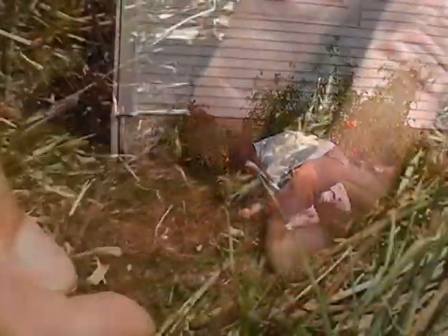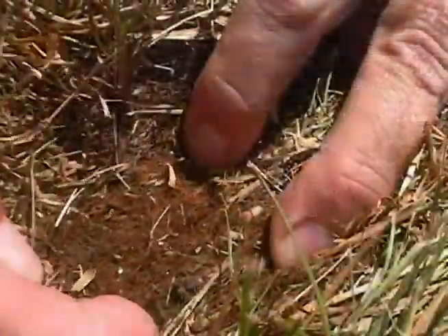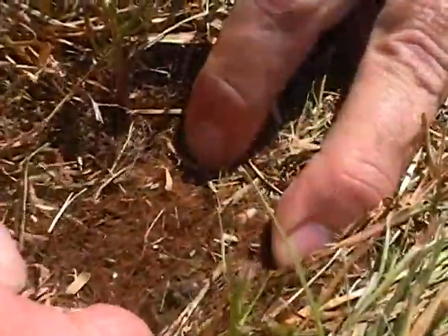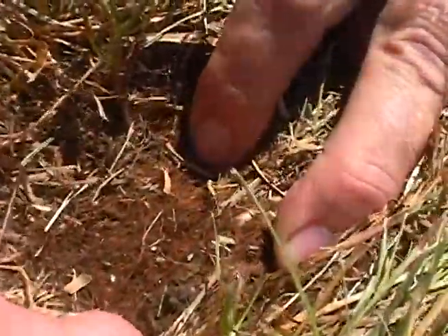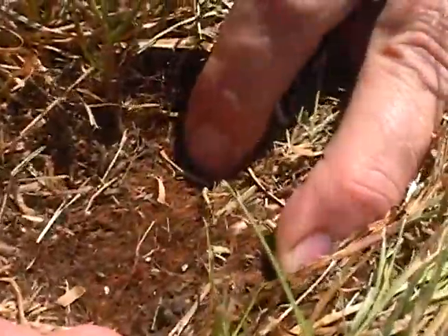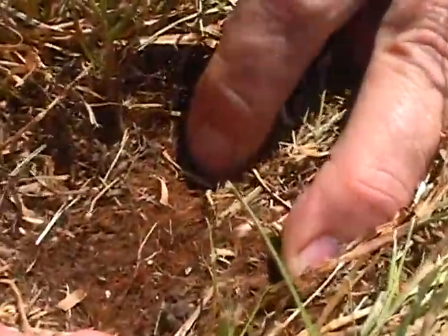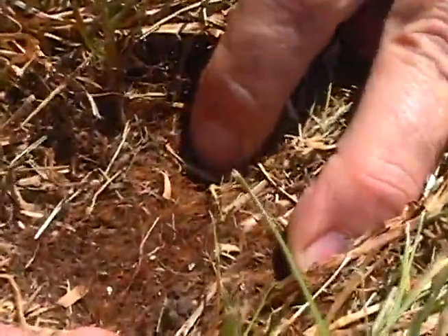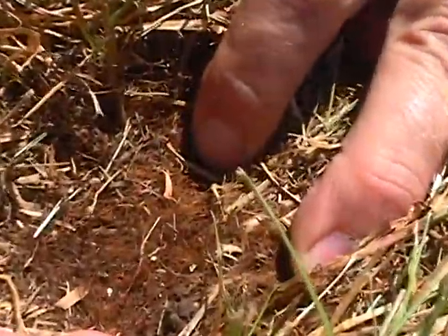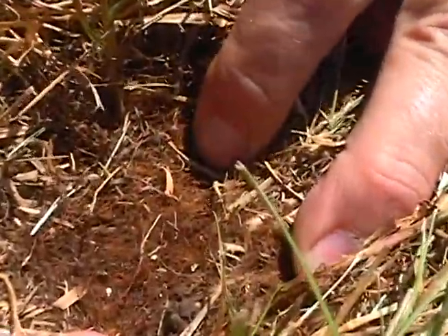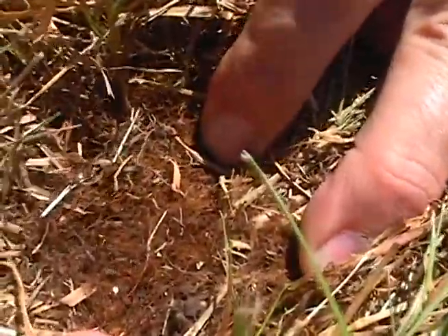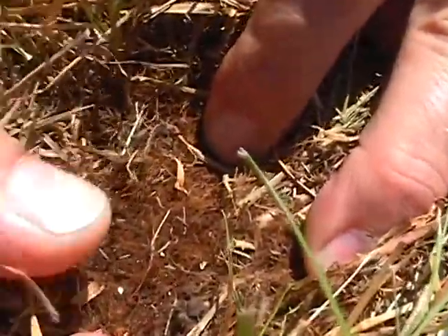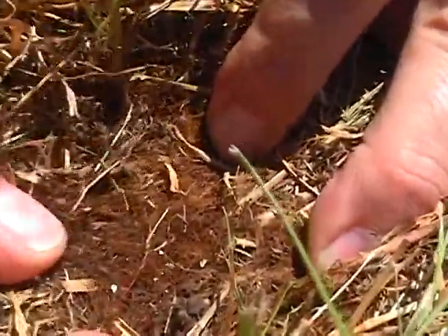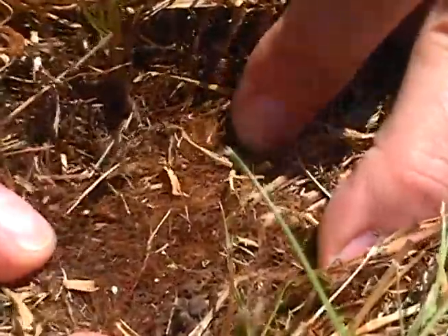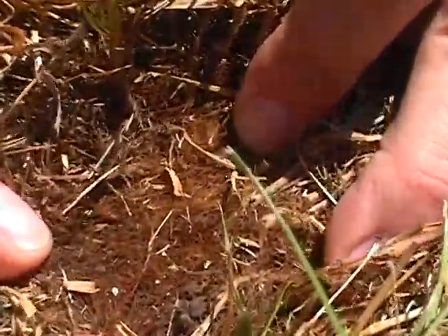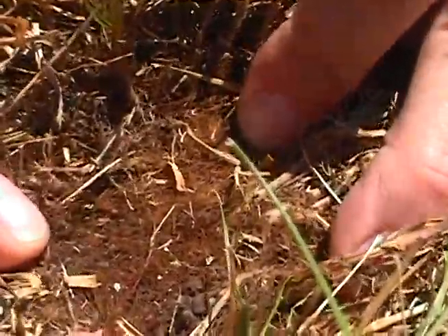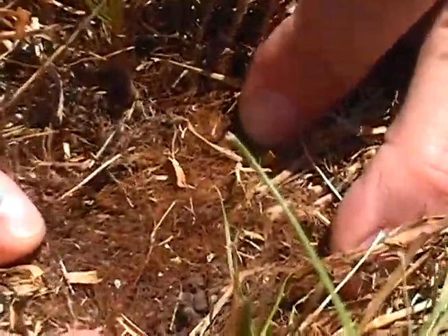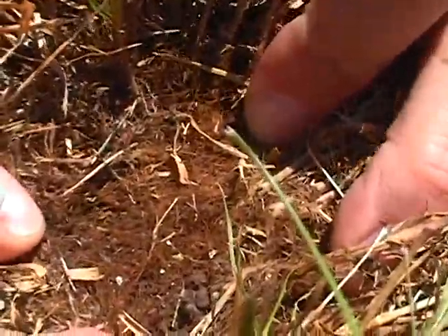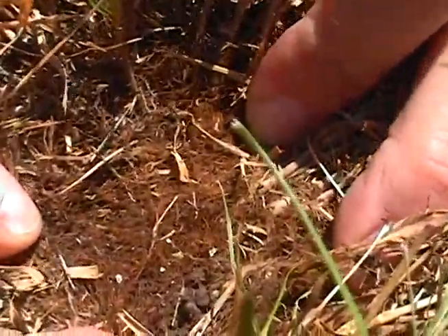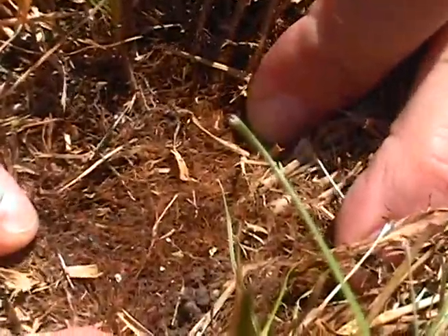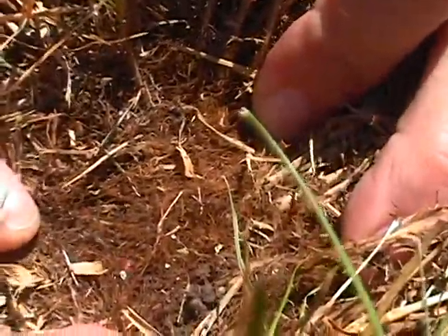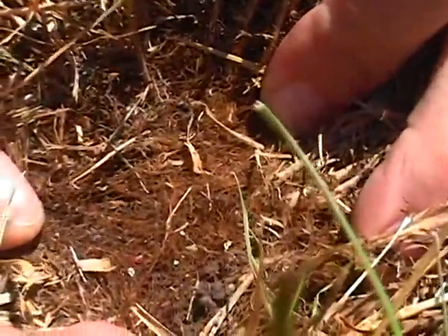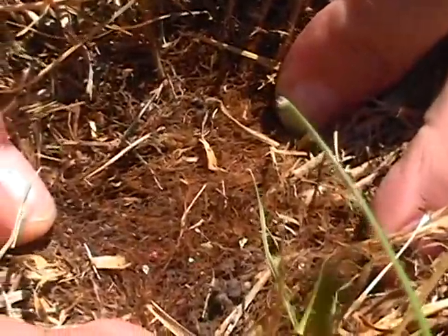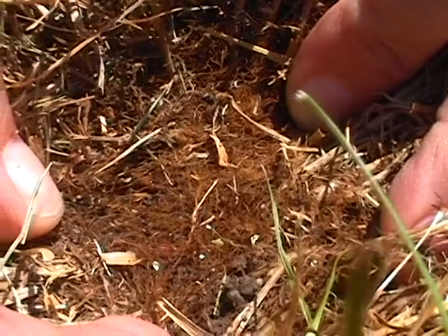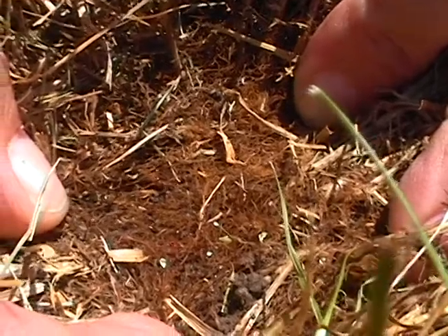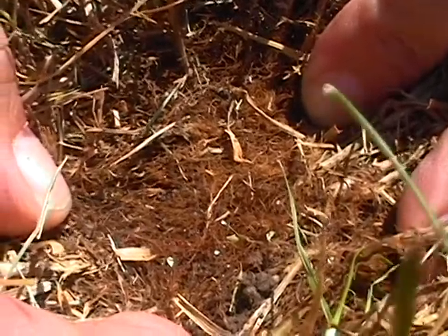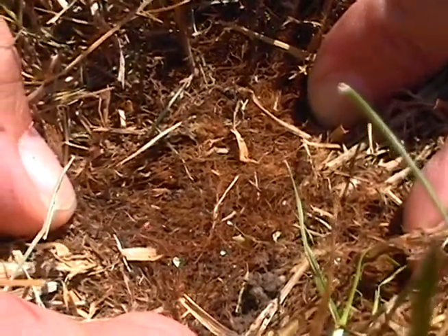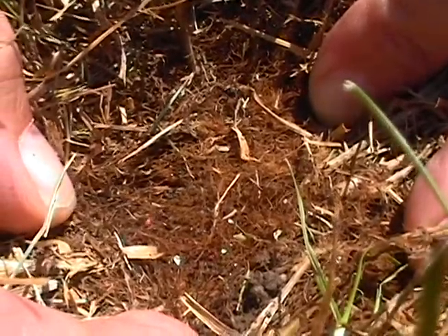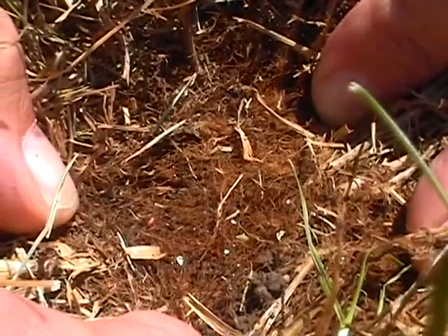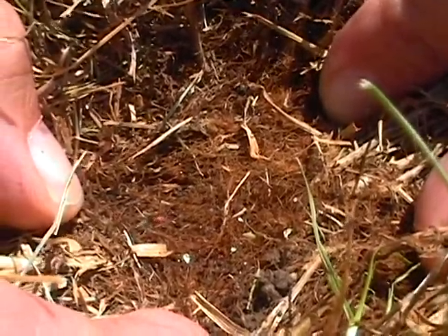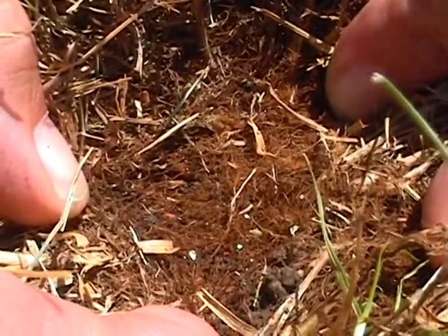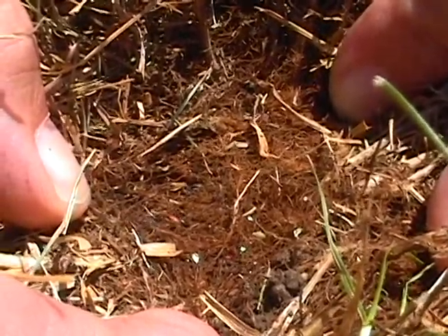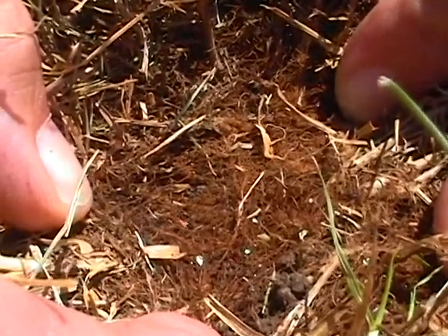Chinch bug nymphs and adults prefer to live and feed within the thatch zone.